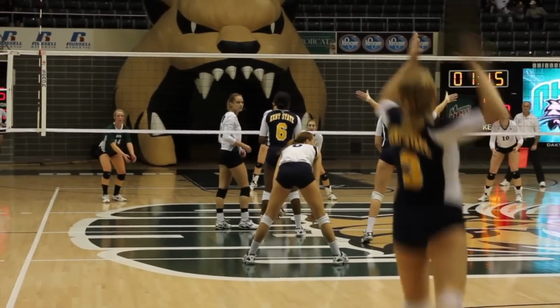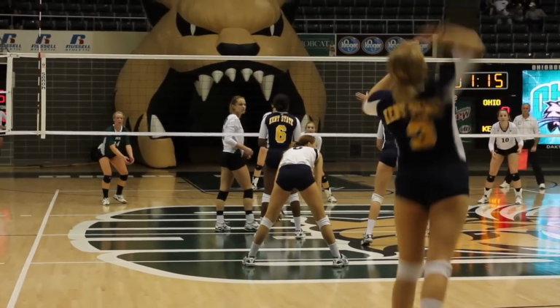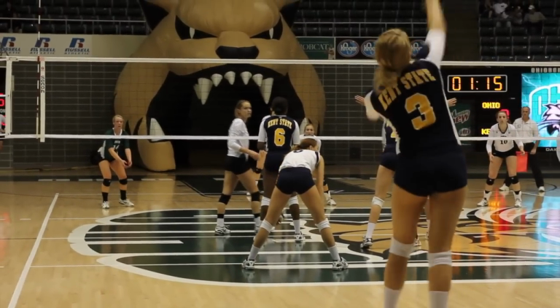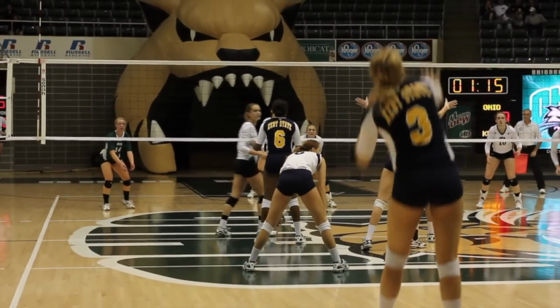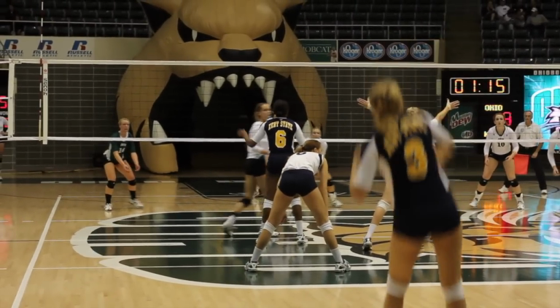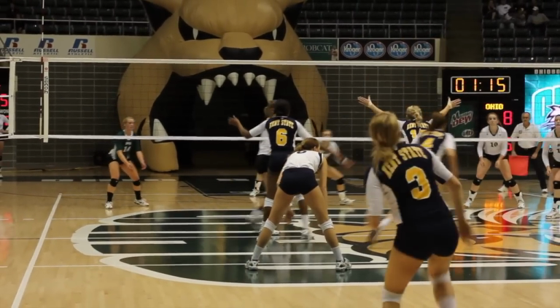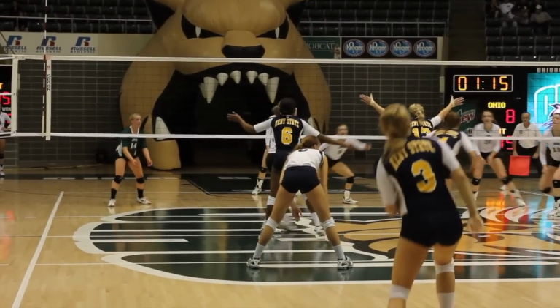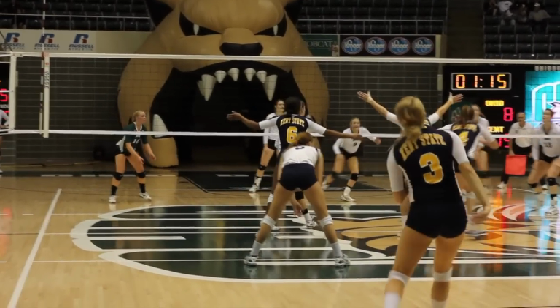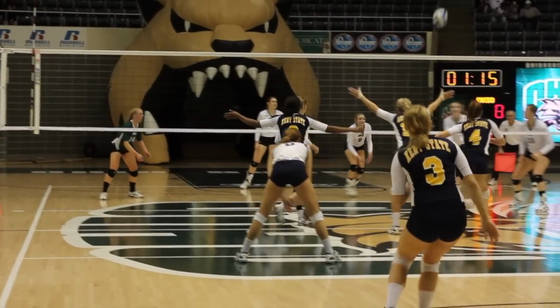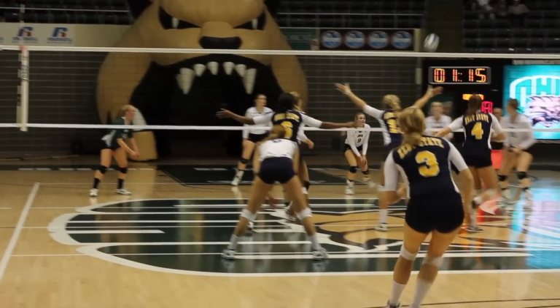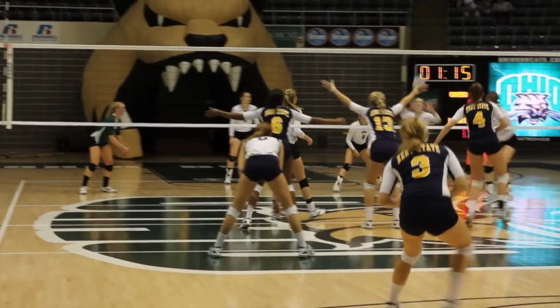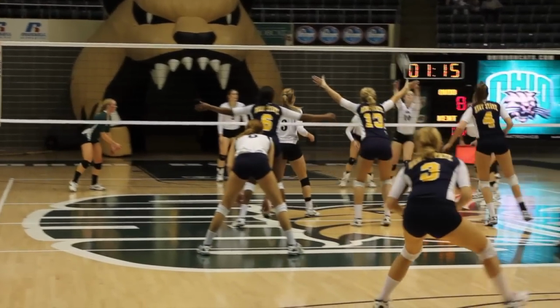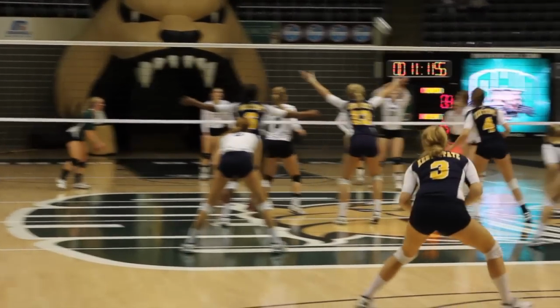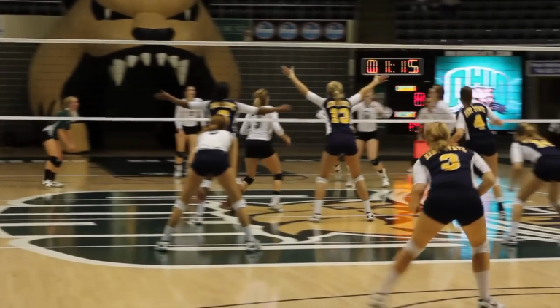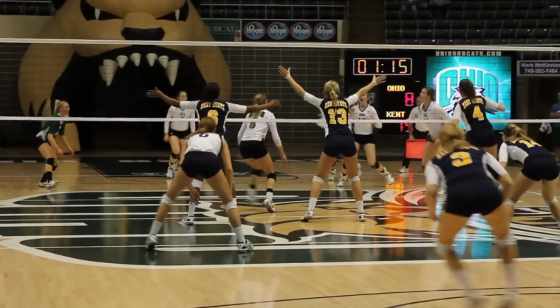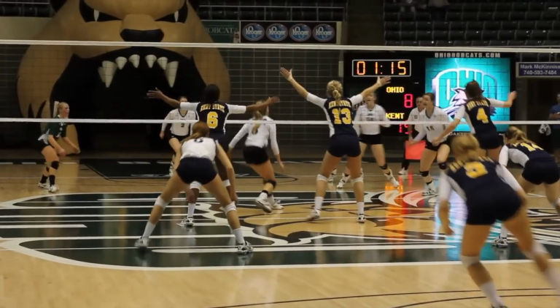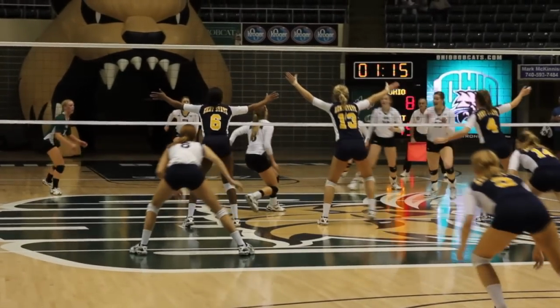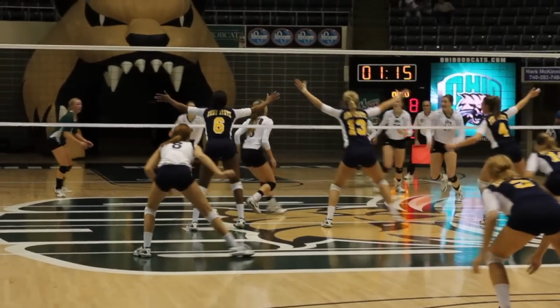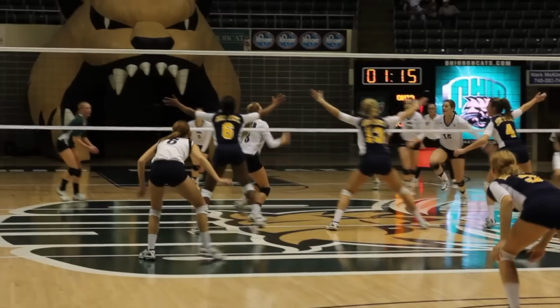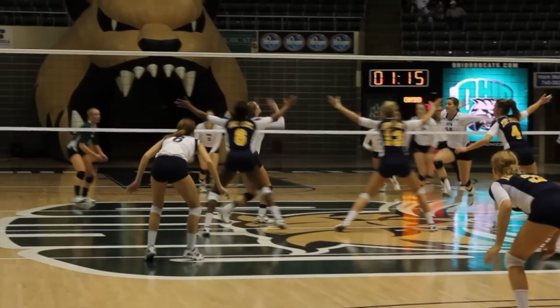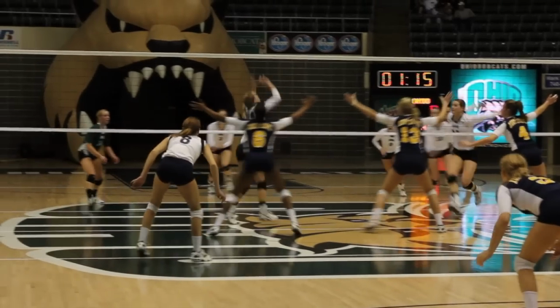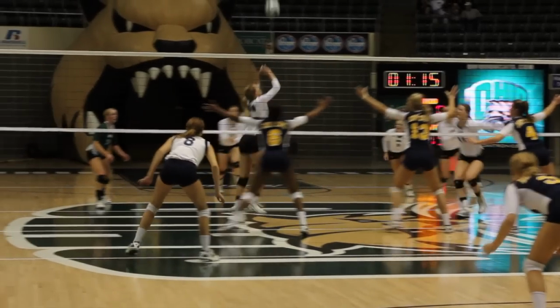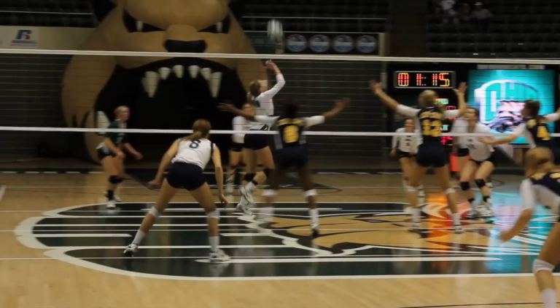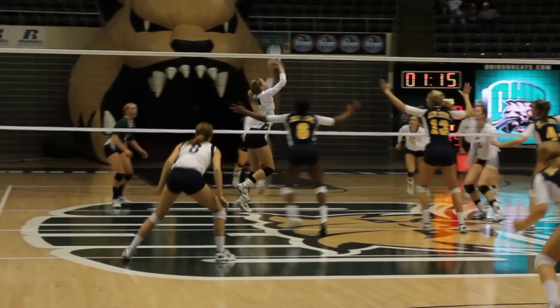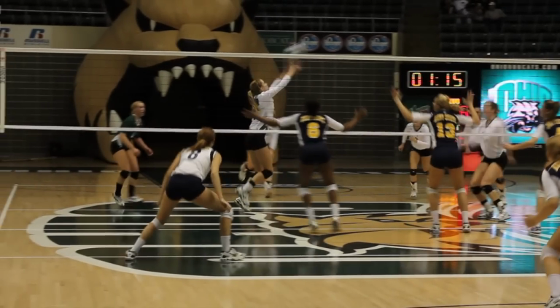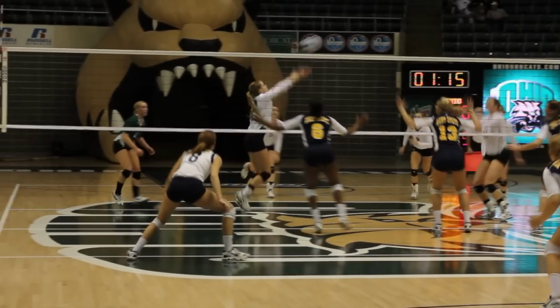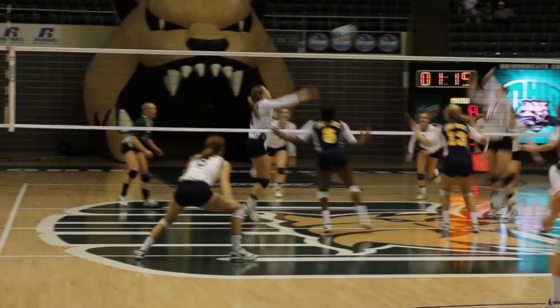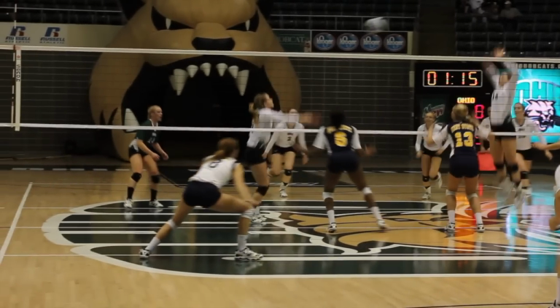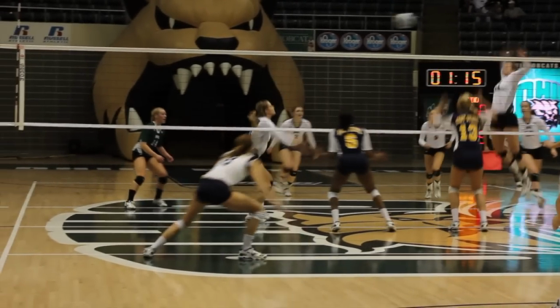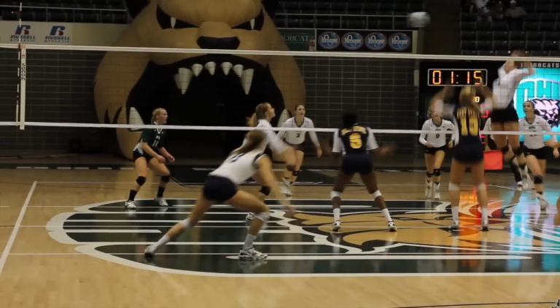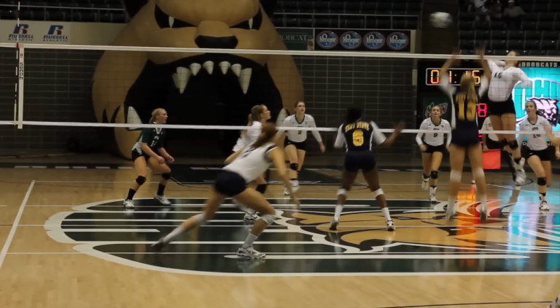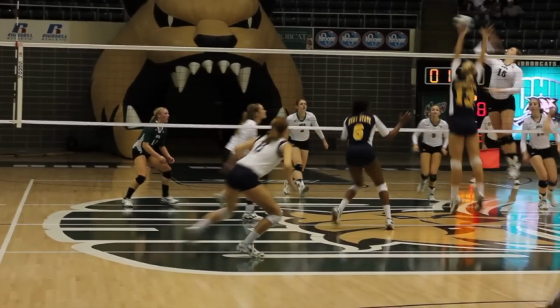Here's Kent State serving, and Lexi on a shoot set in the middle. They manage to get one blocker up, but that's not enough.